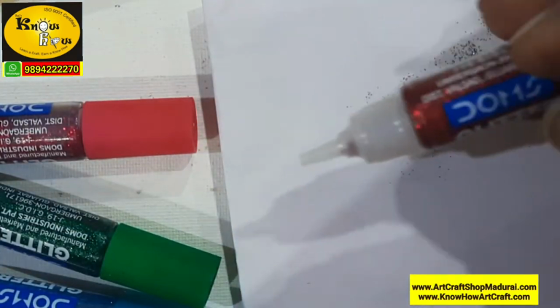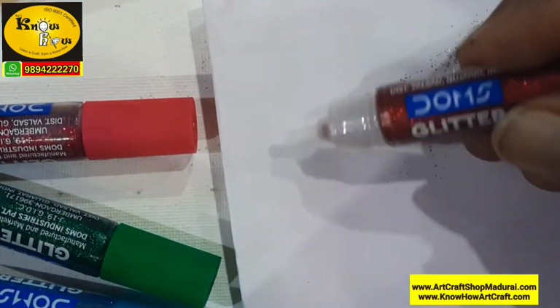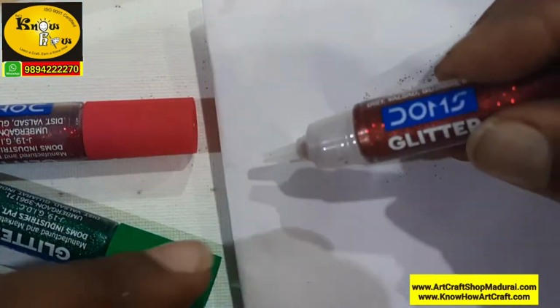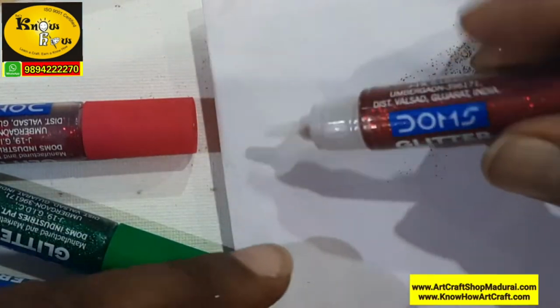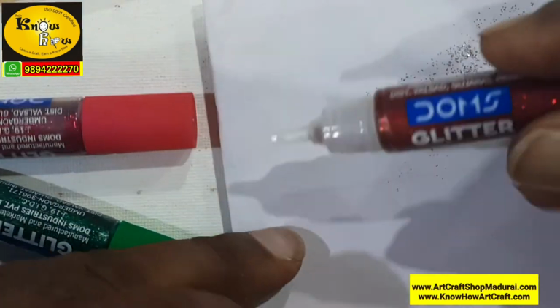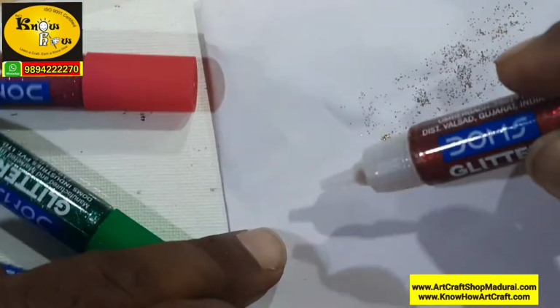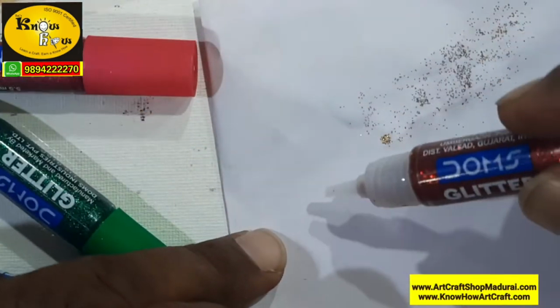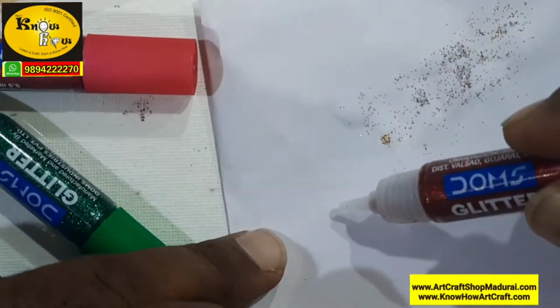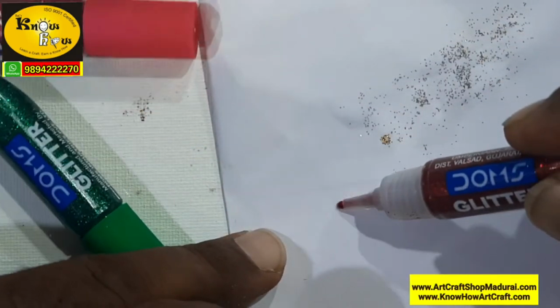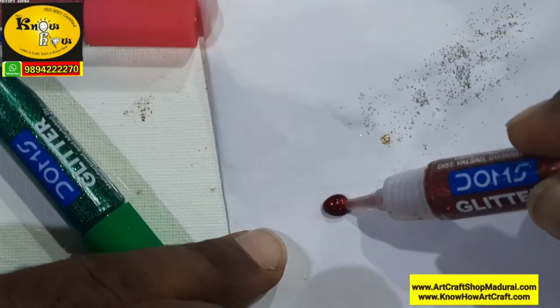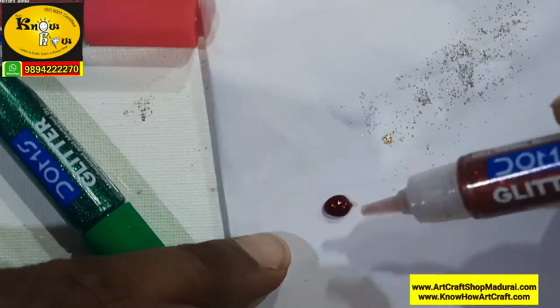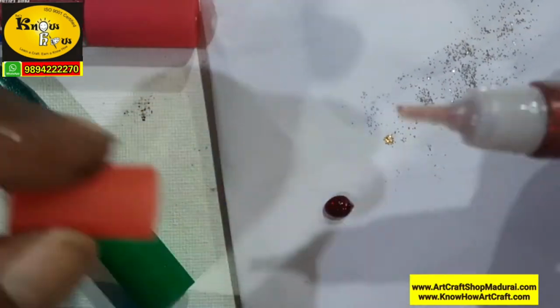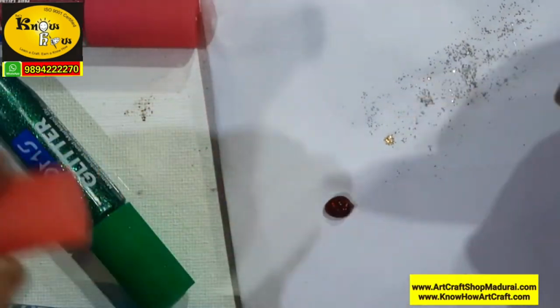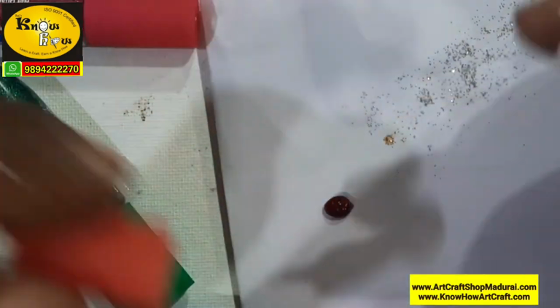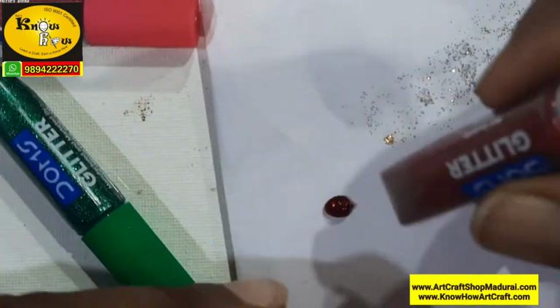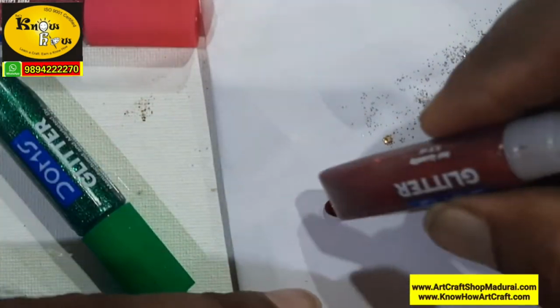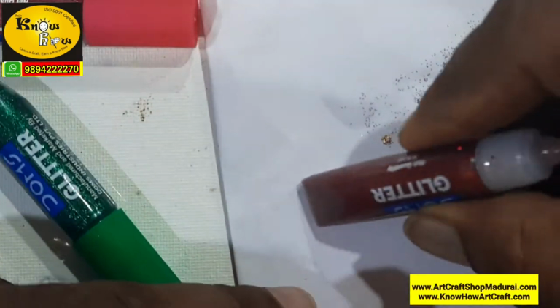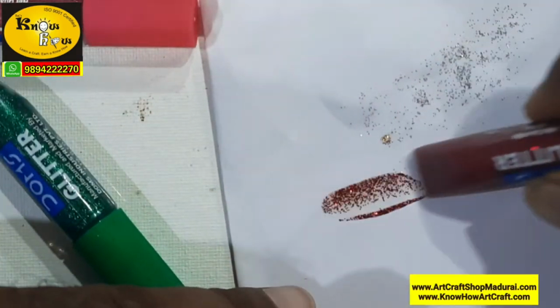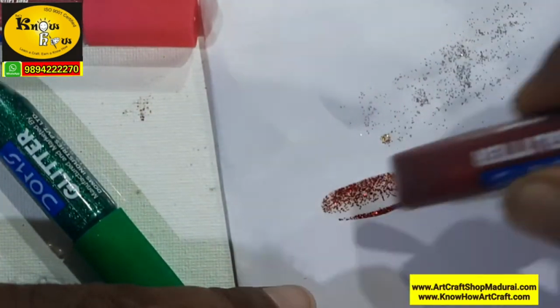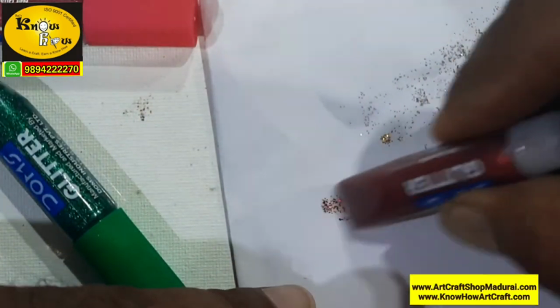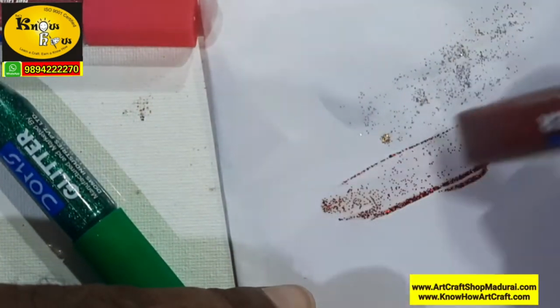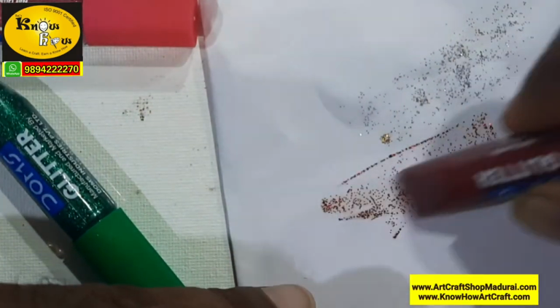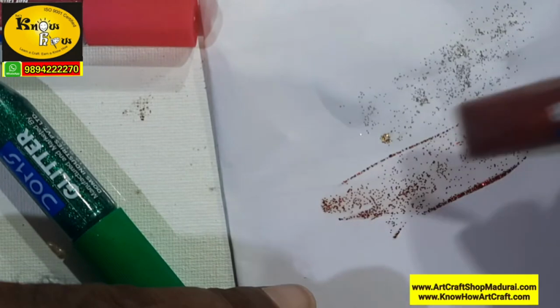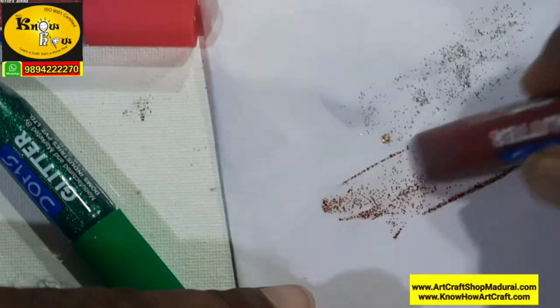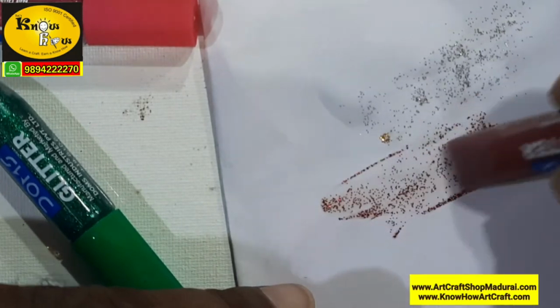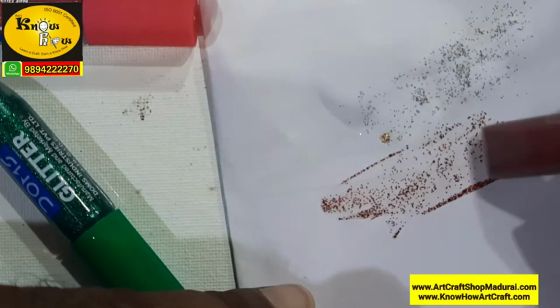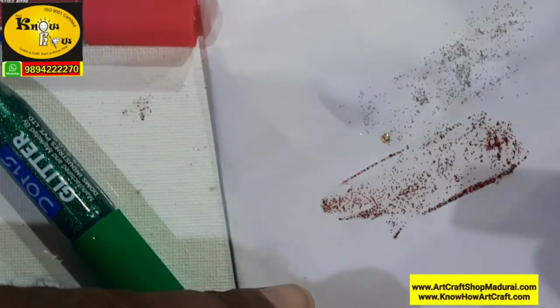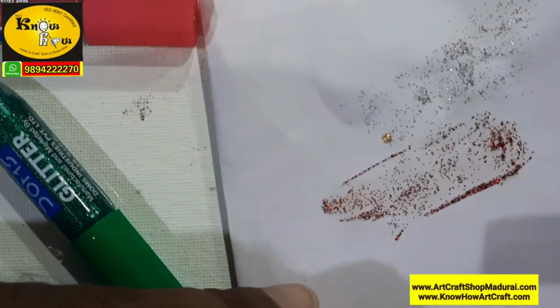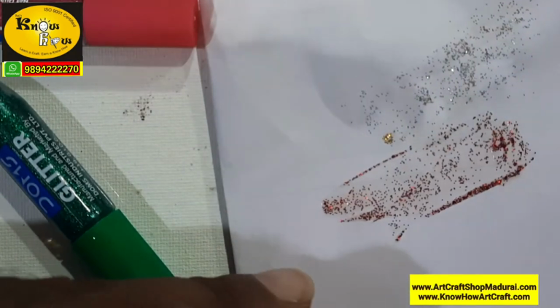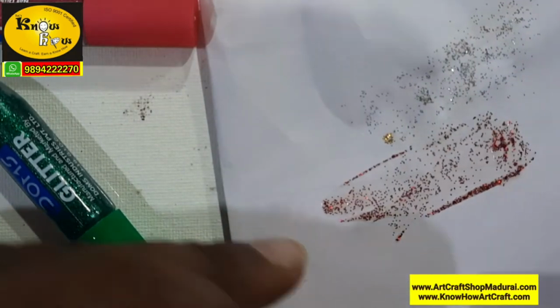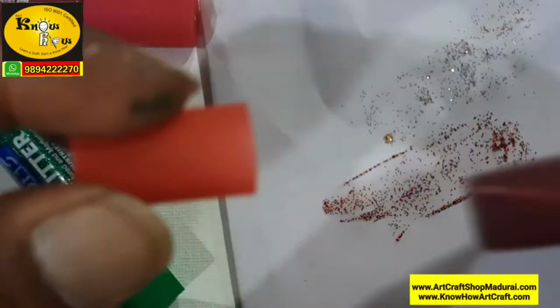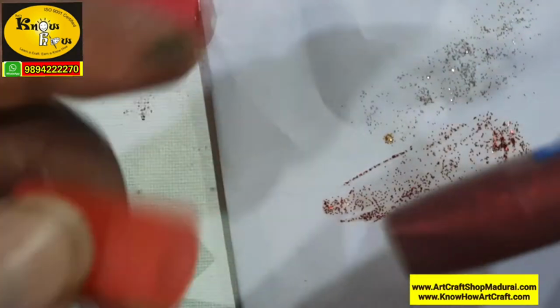You can use this in glass painting, greeting cards, scrapbook making, school projects, etc. This red color is so vibrant.